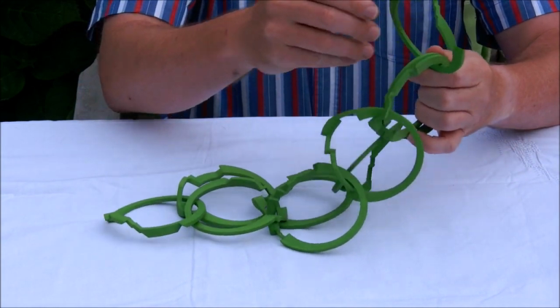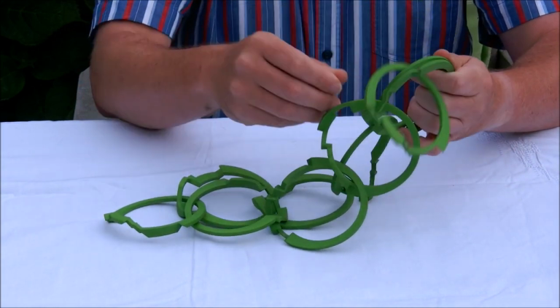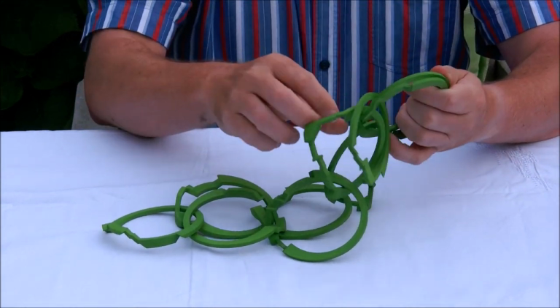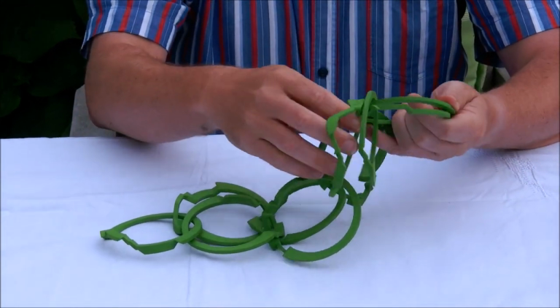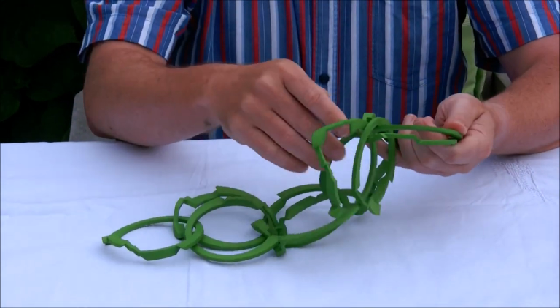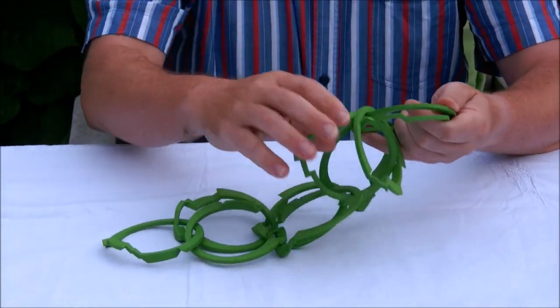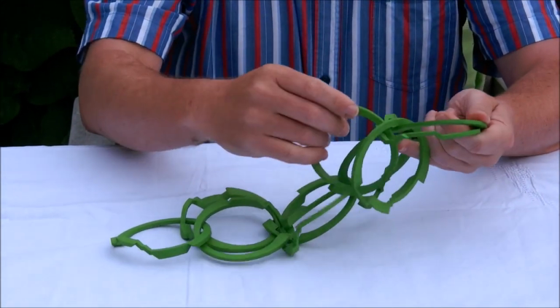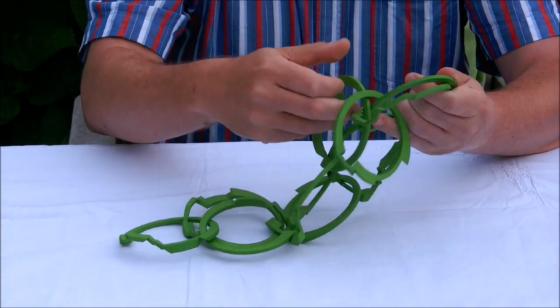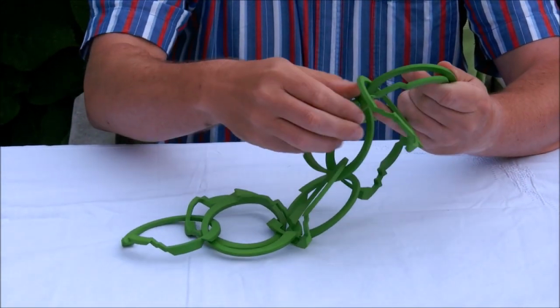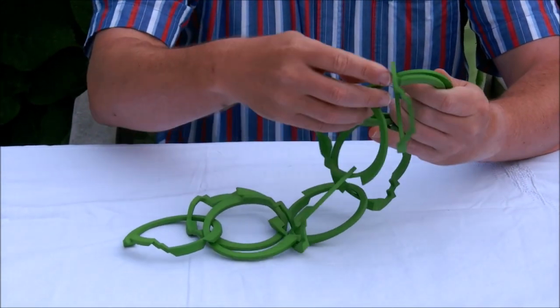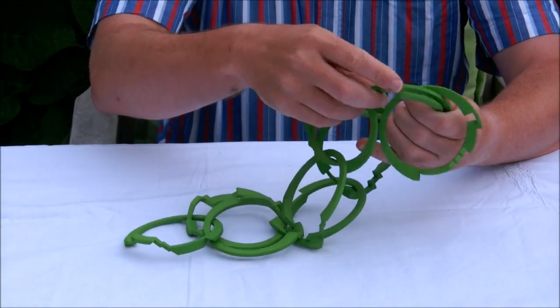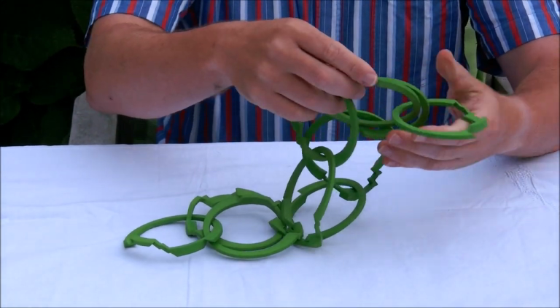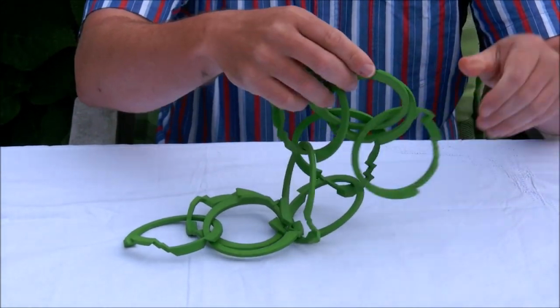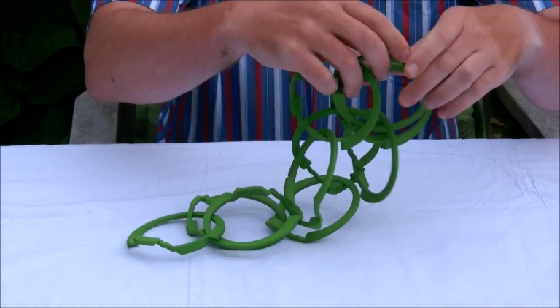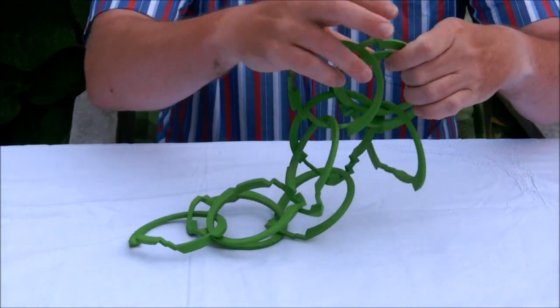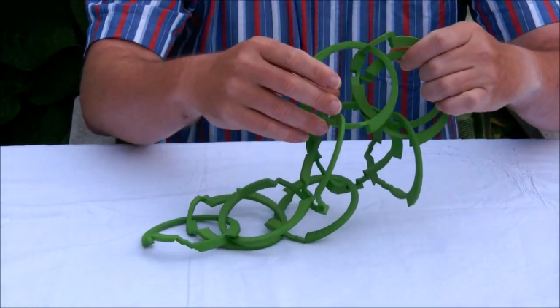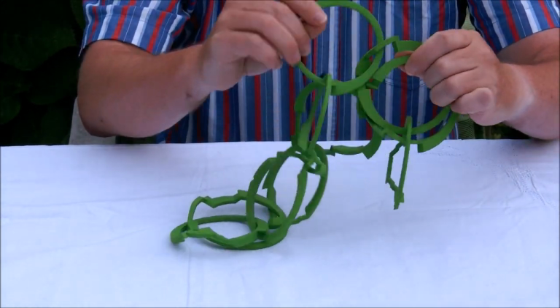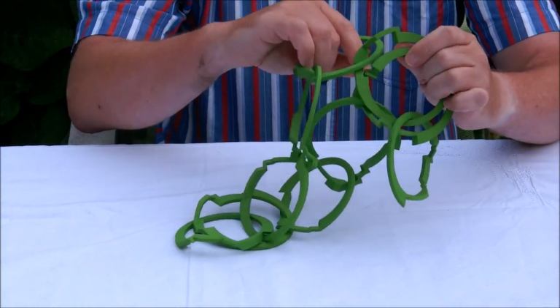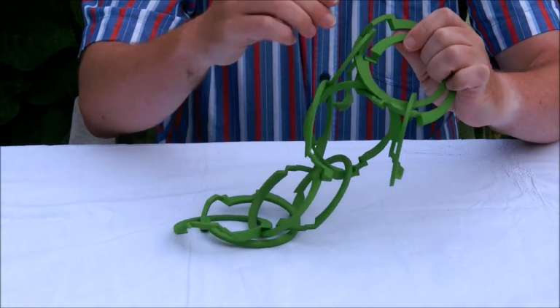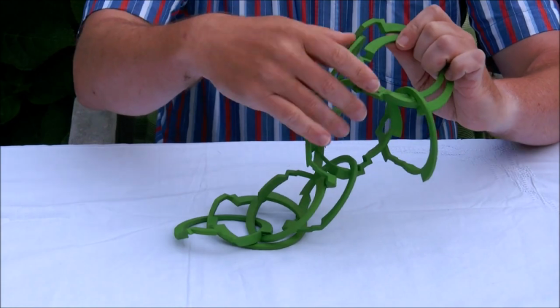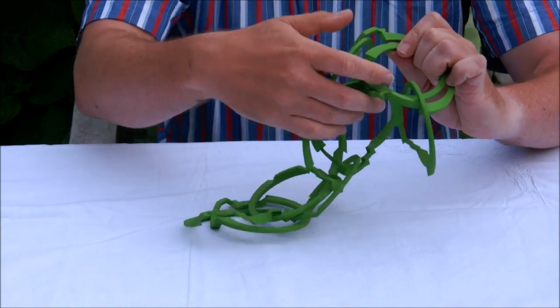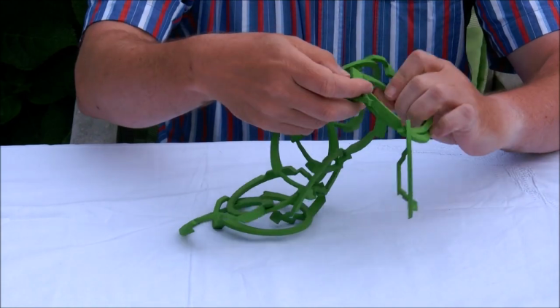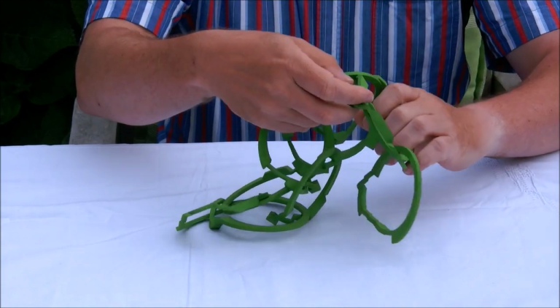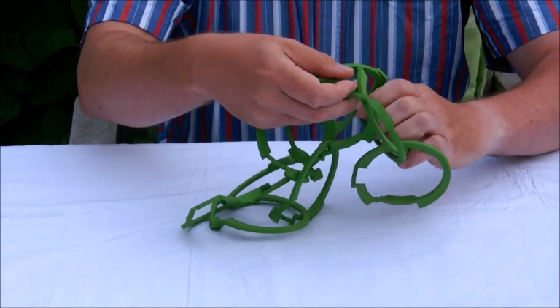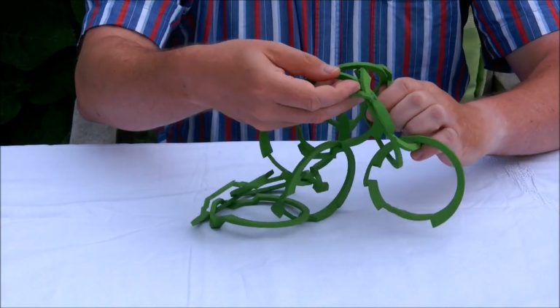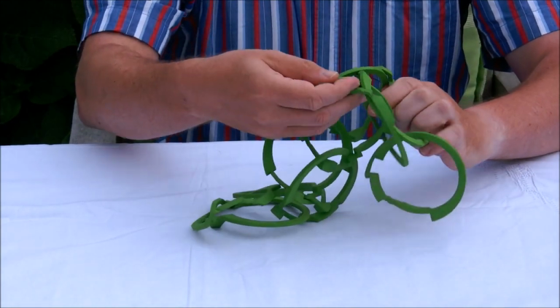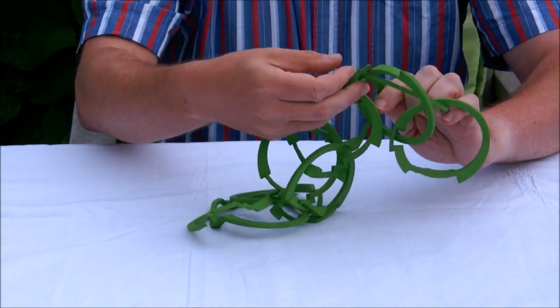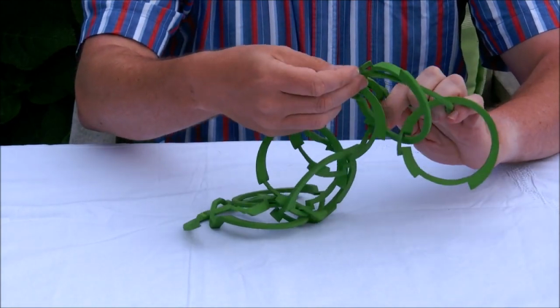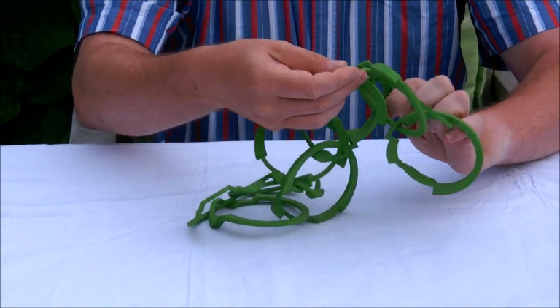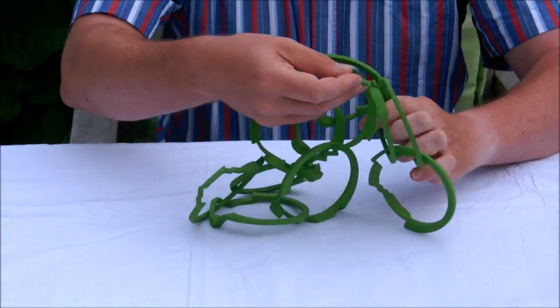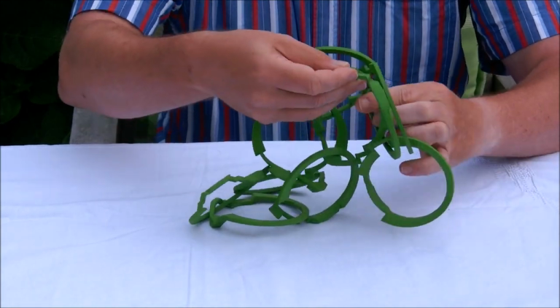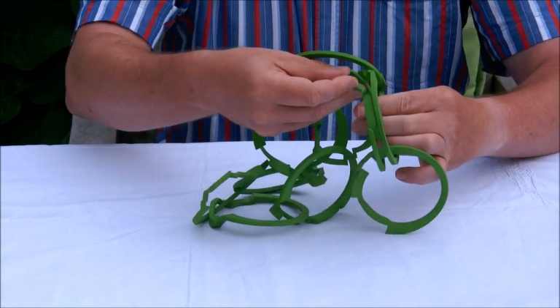Actually you start not with that one, but with the two next to it.